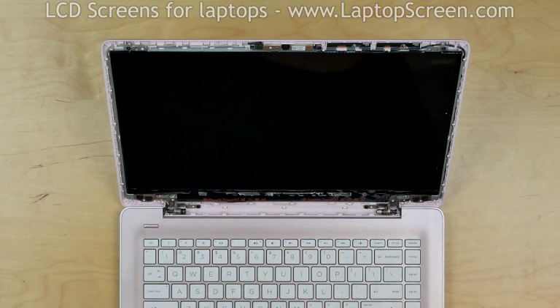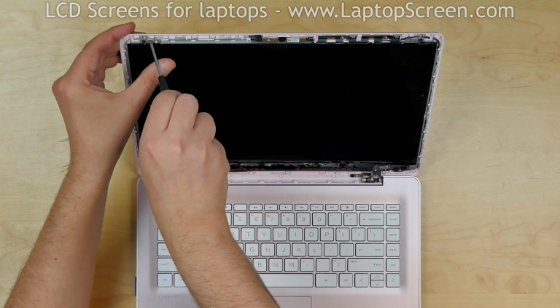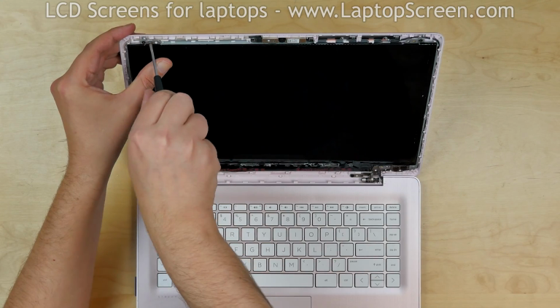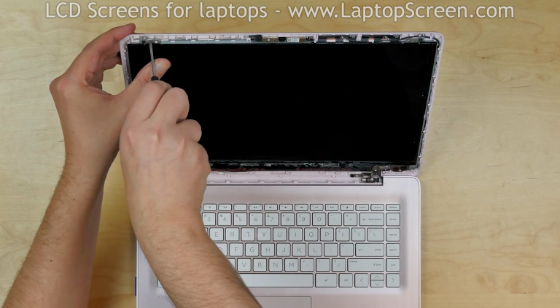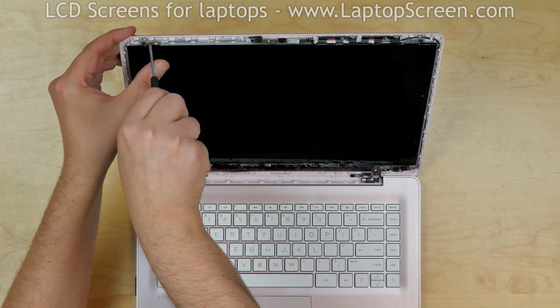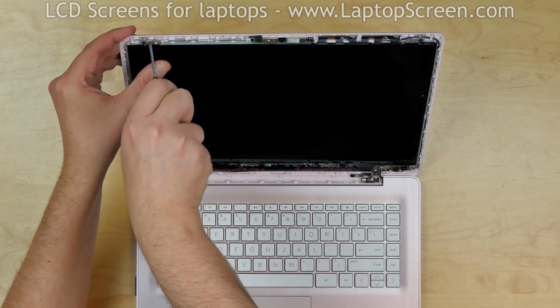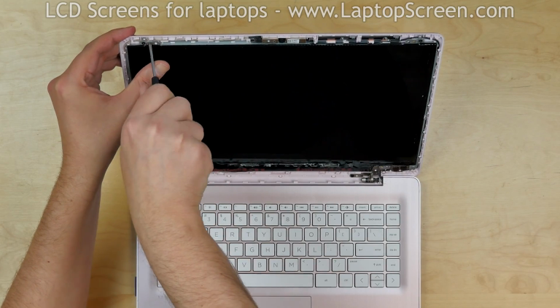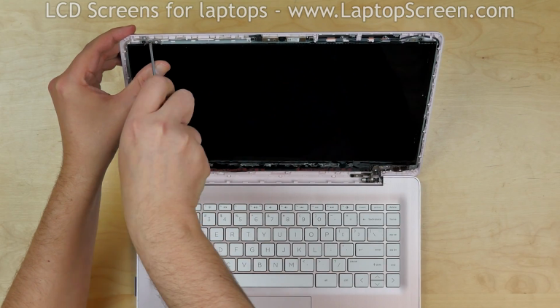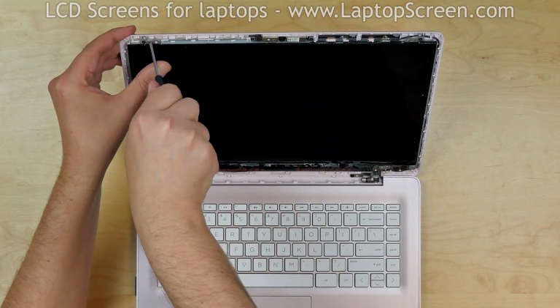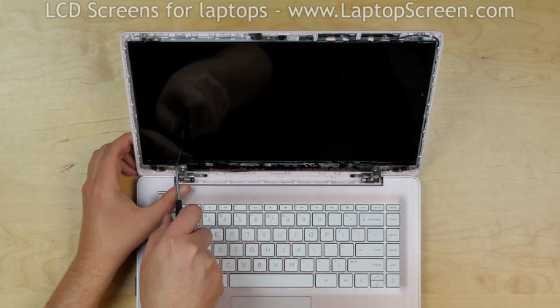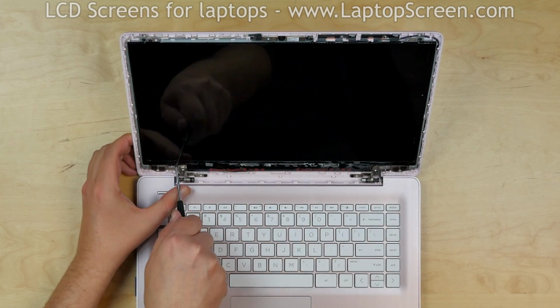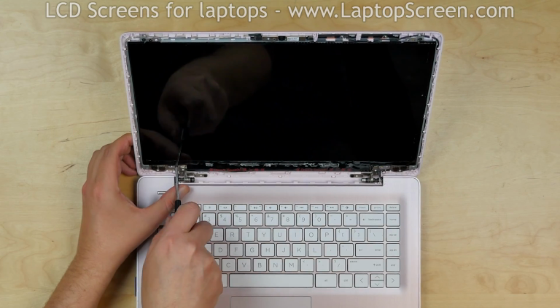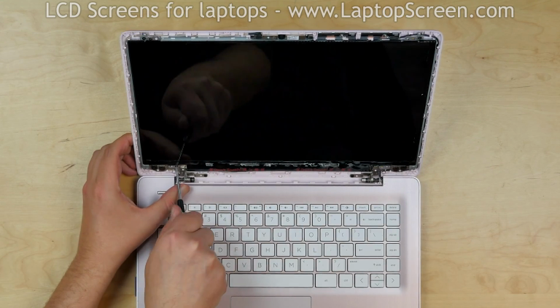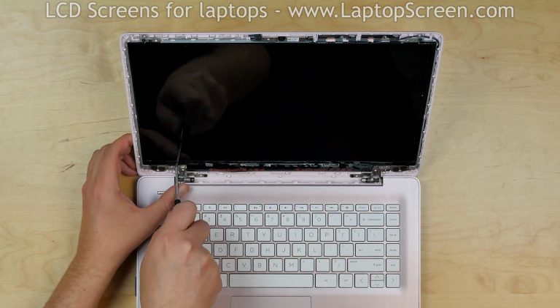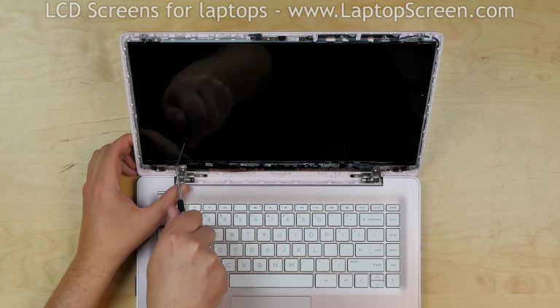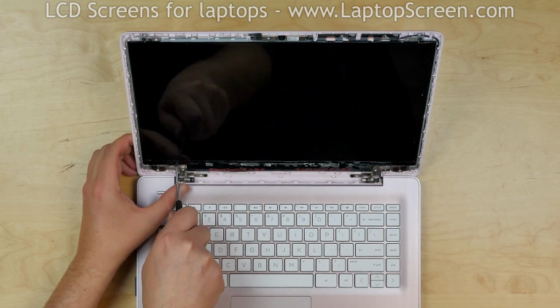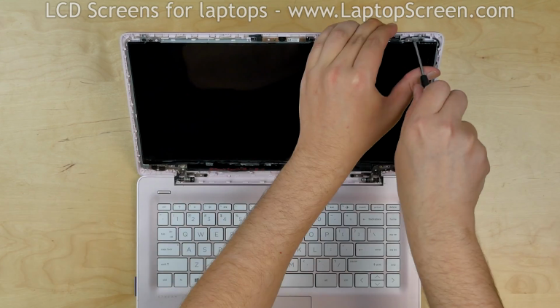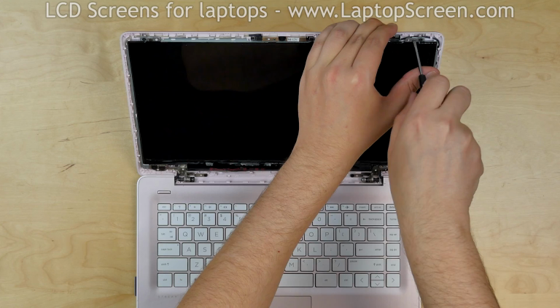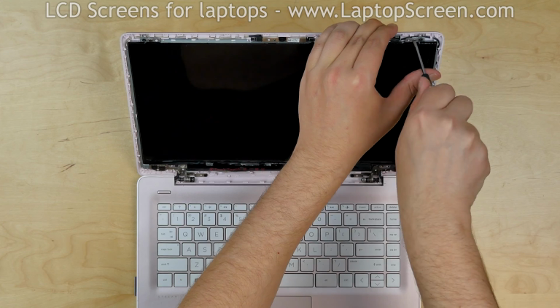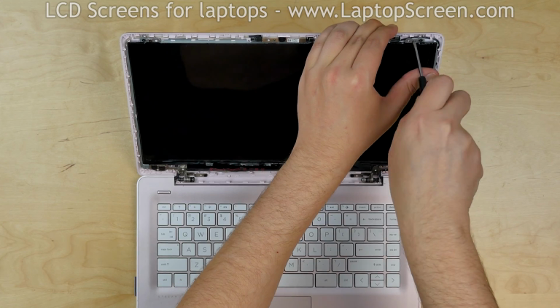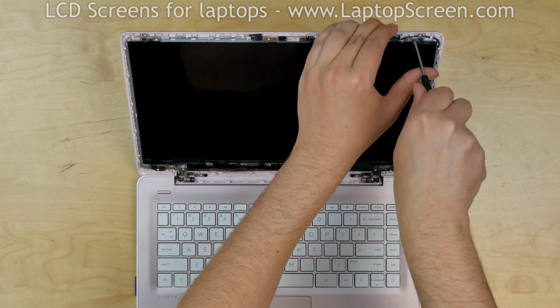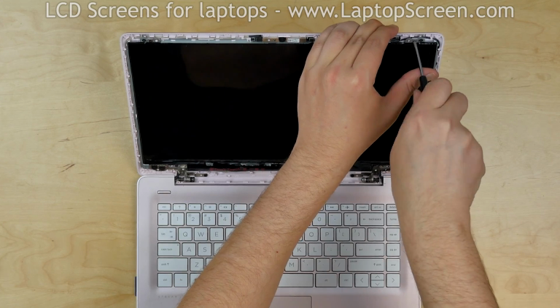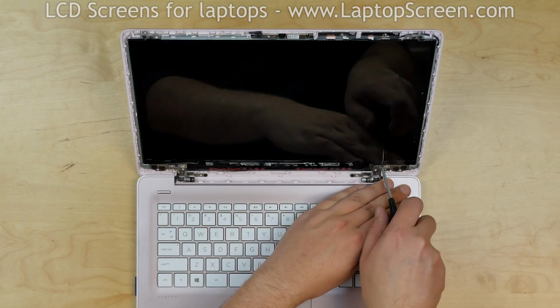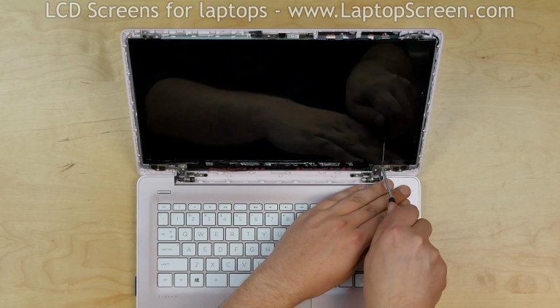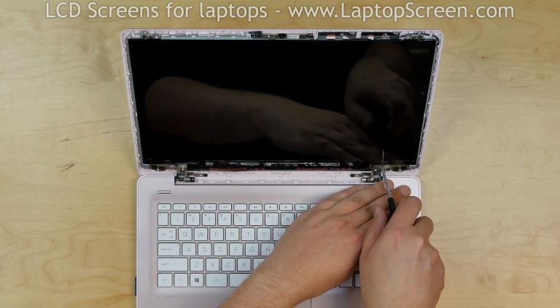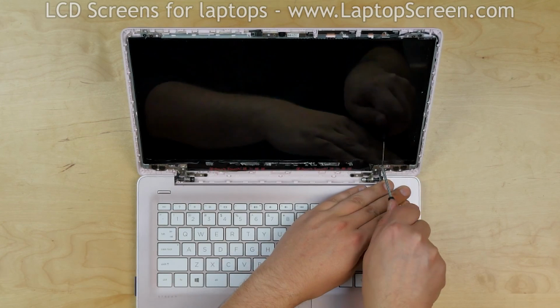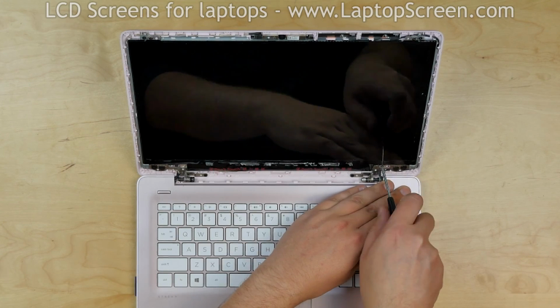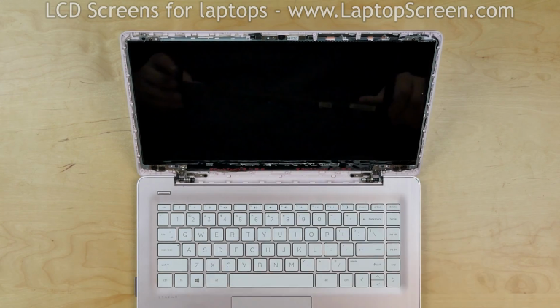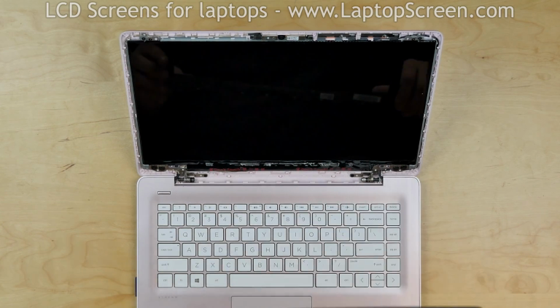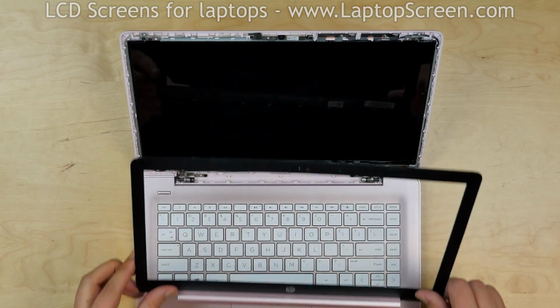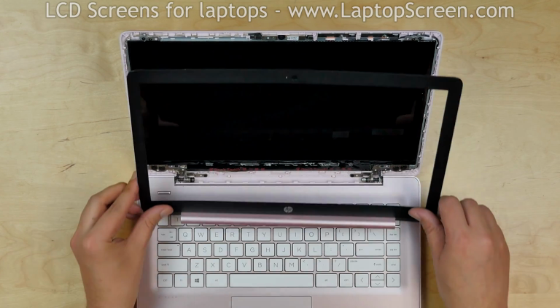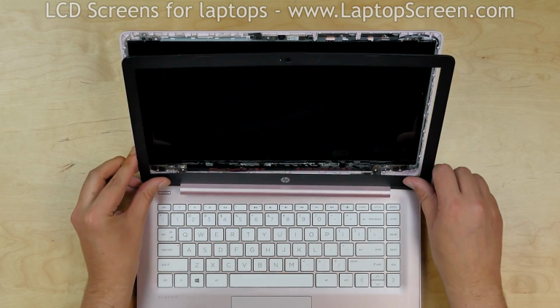Replace the four Phillips screws in the corners. Replace the bezel.